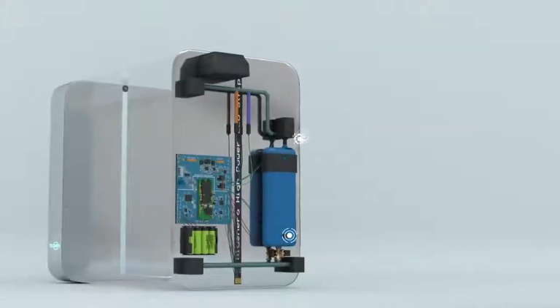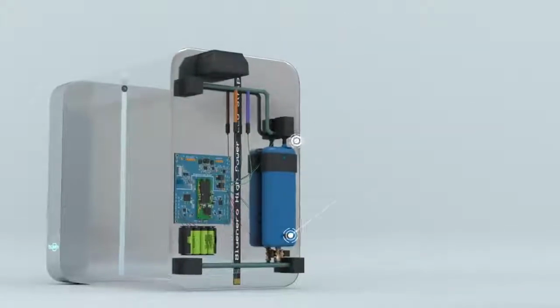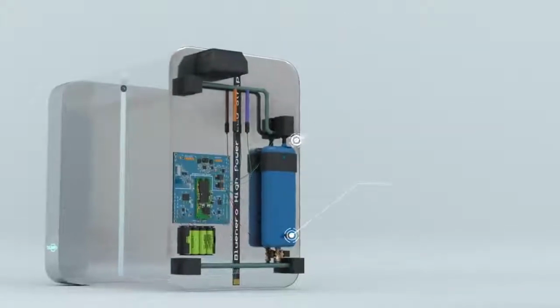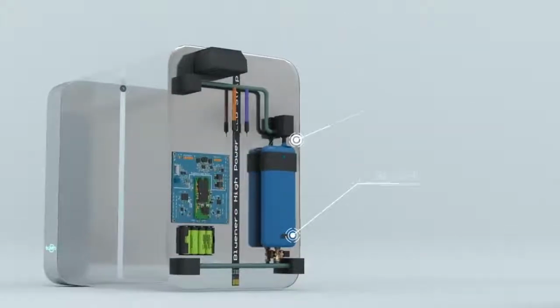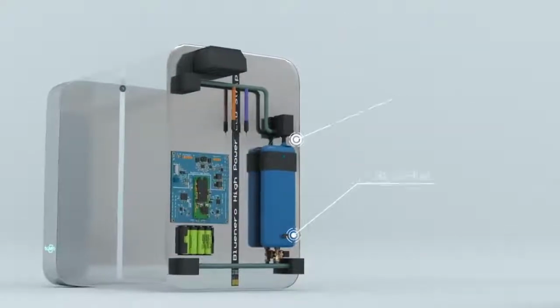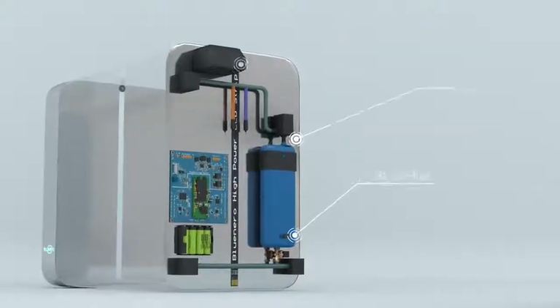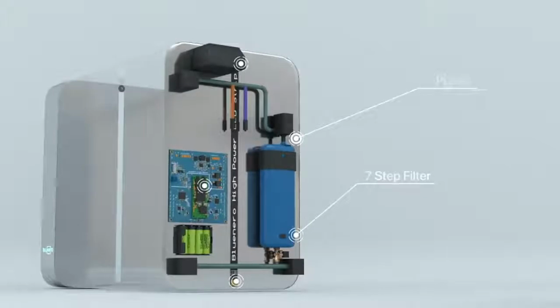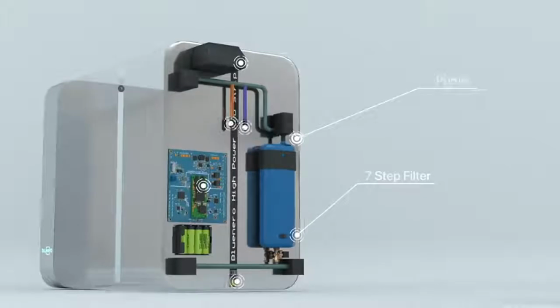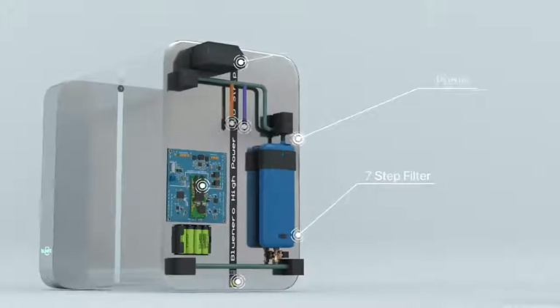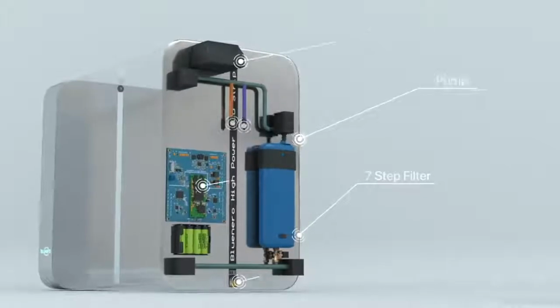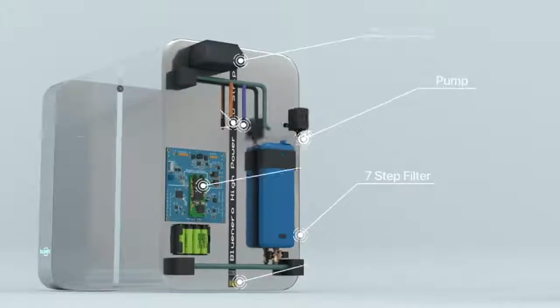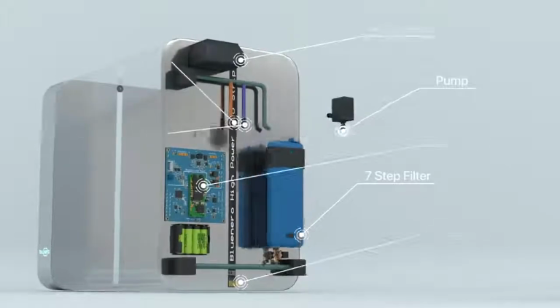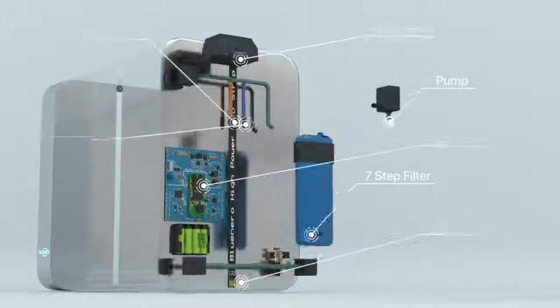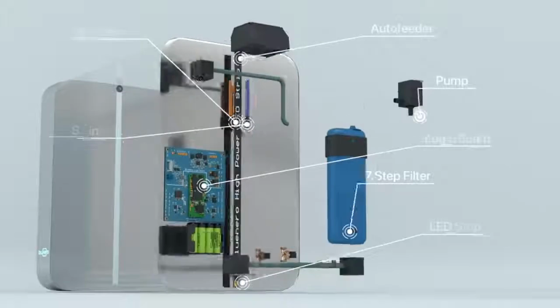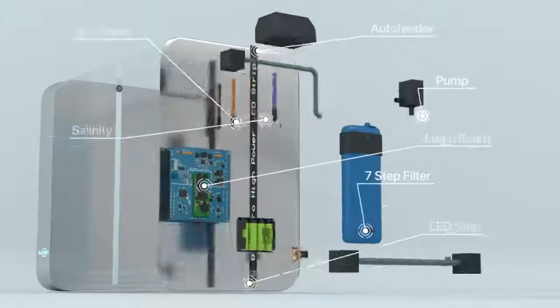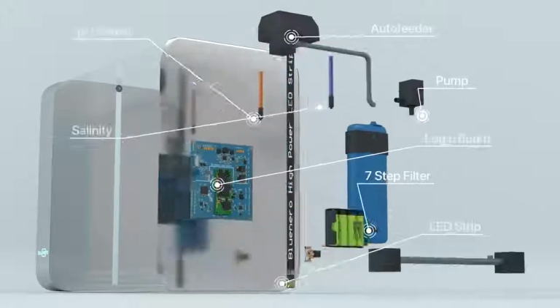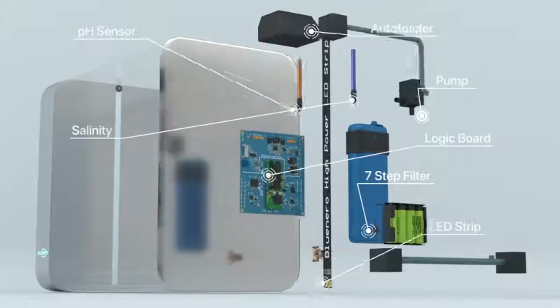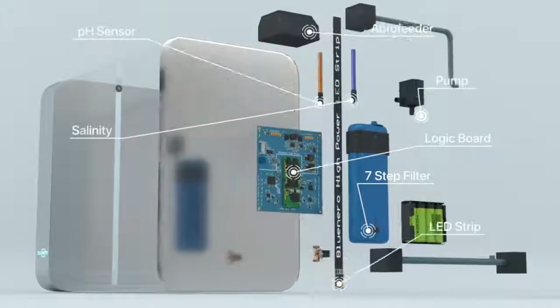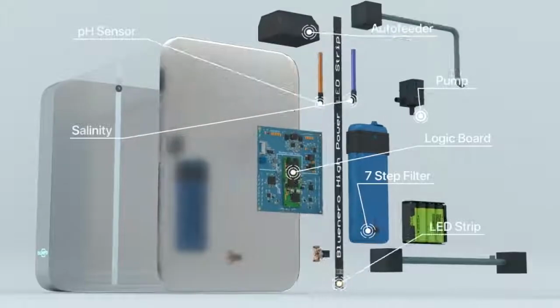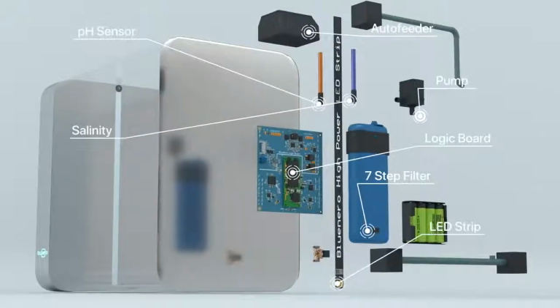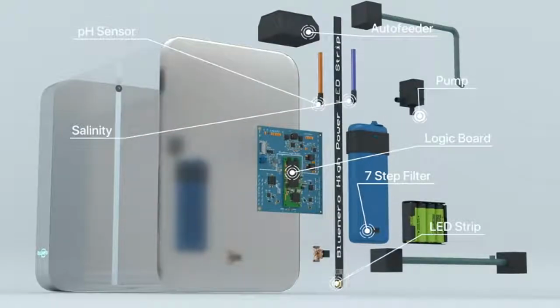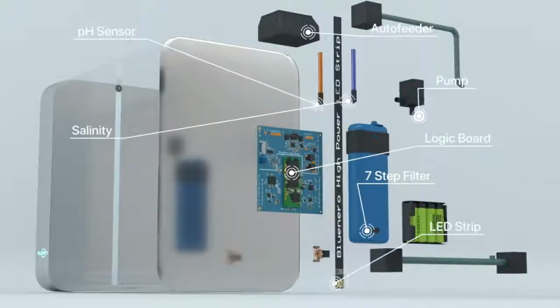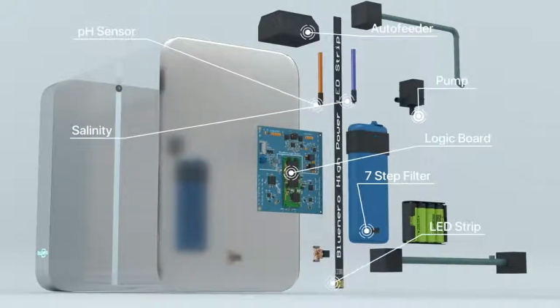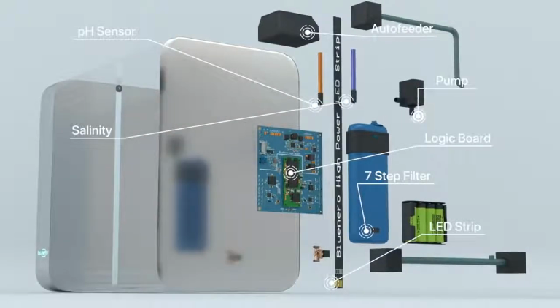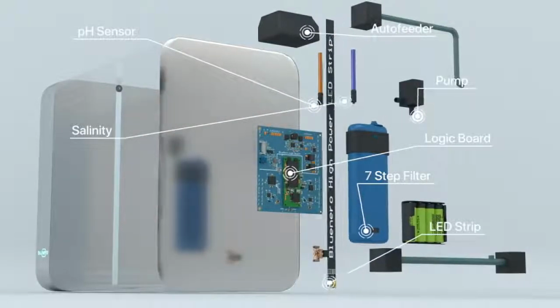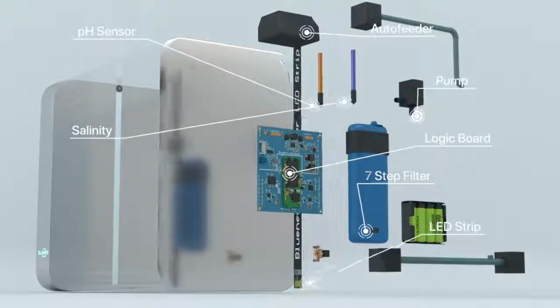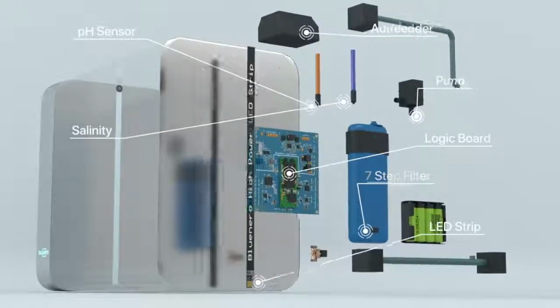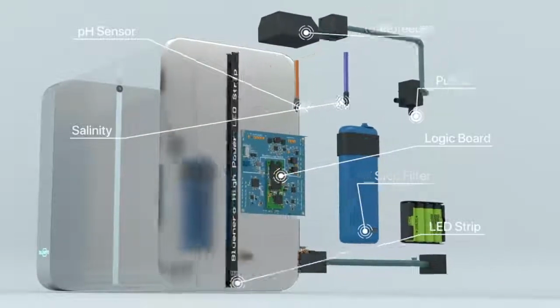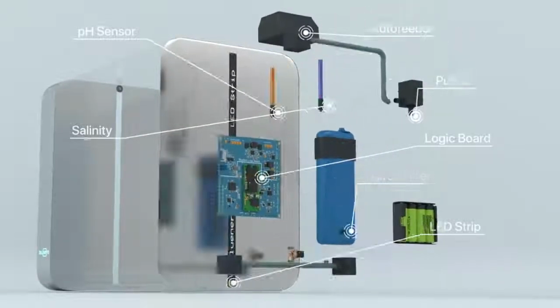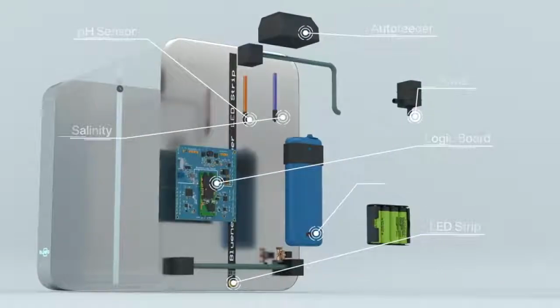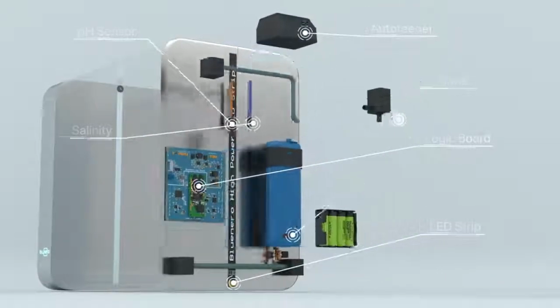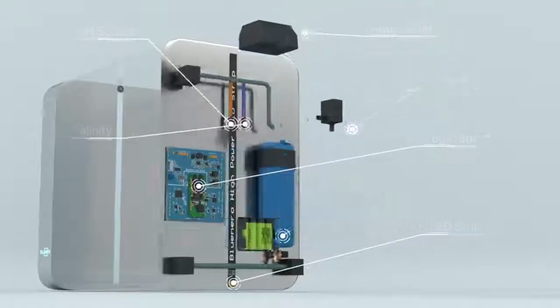Our 7-step premium filter dramatically reduces noise level while keeping your Blunero's water crystal clear.